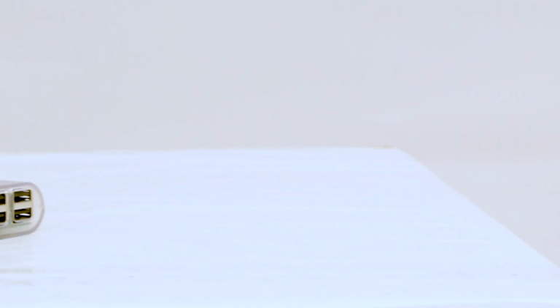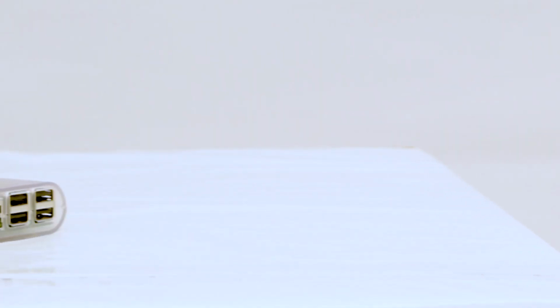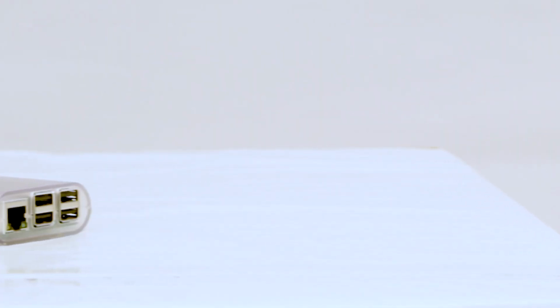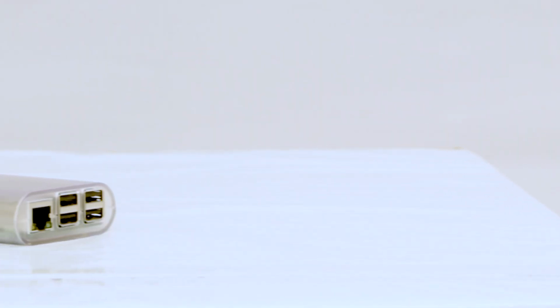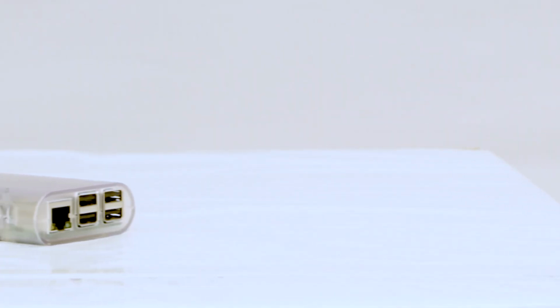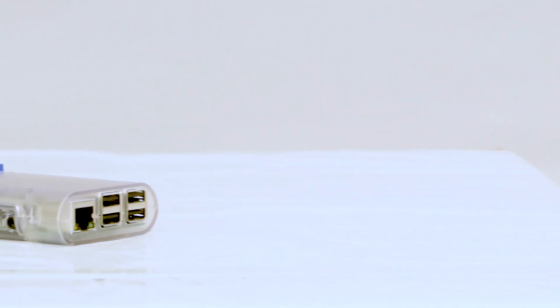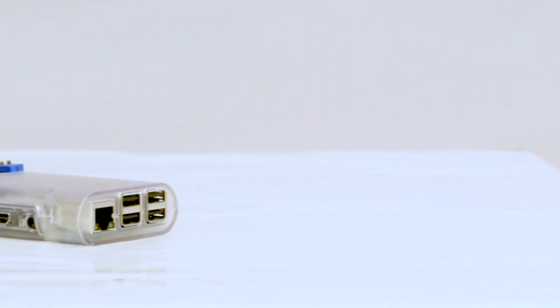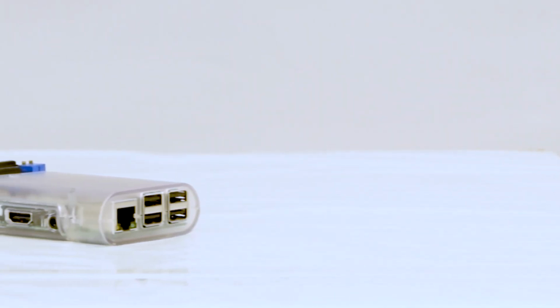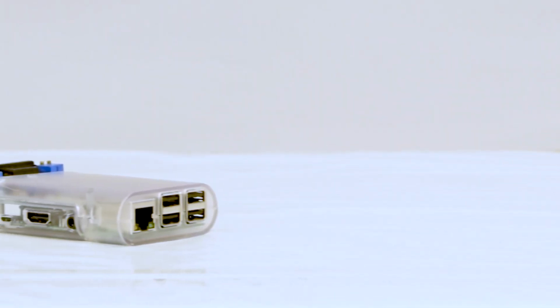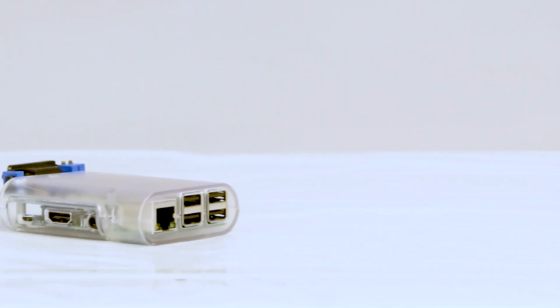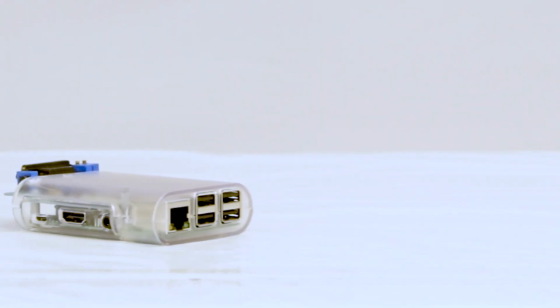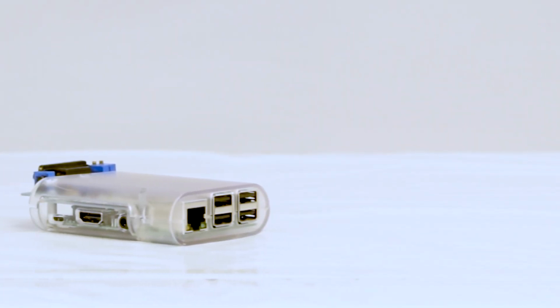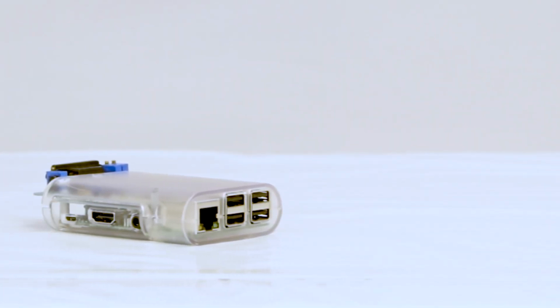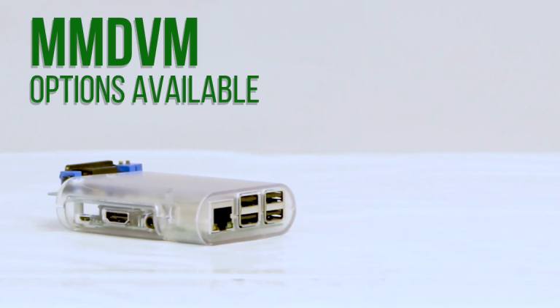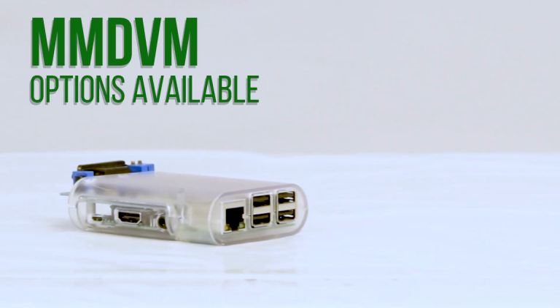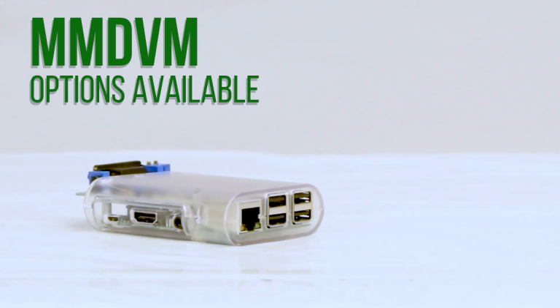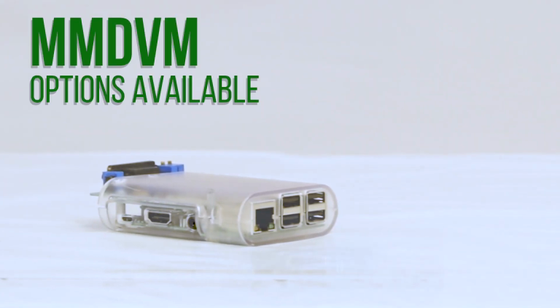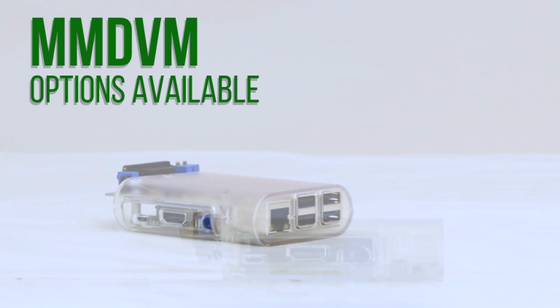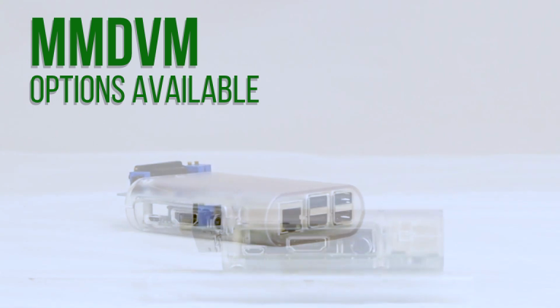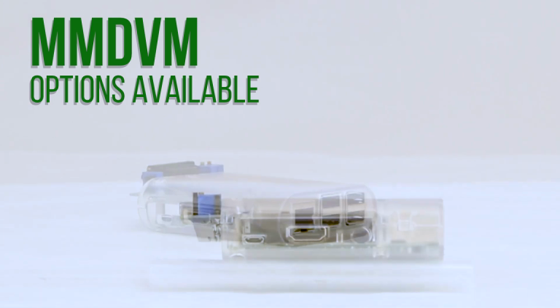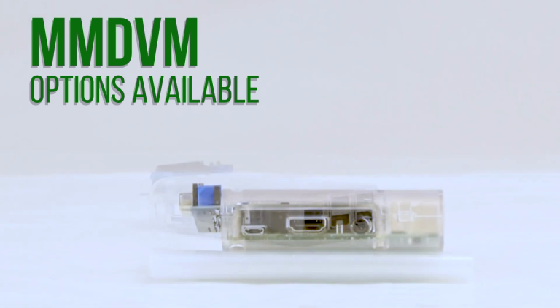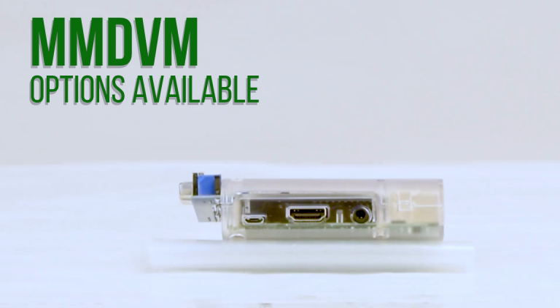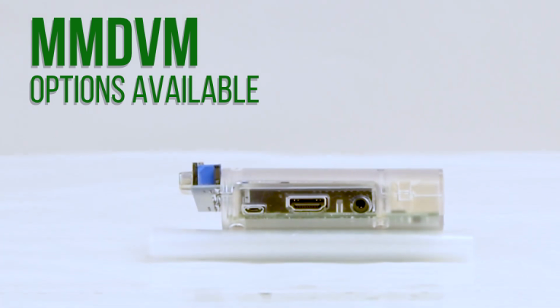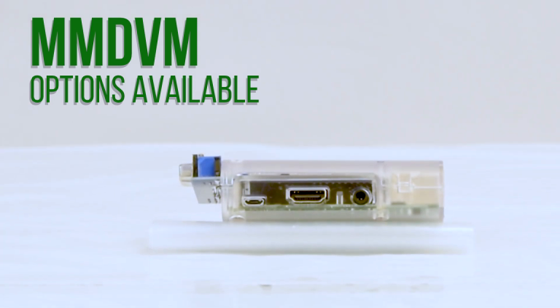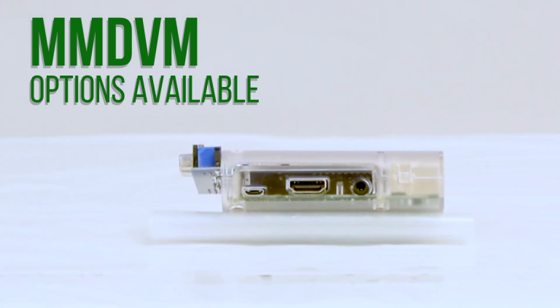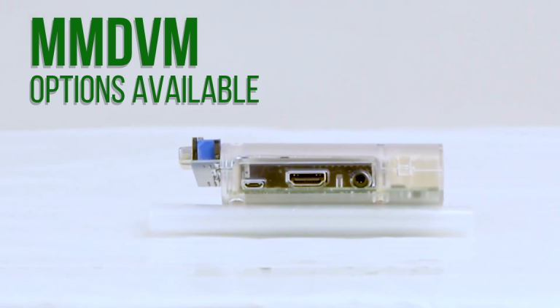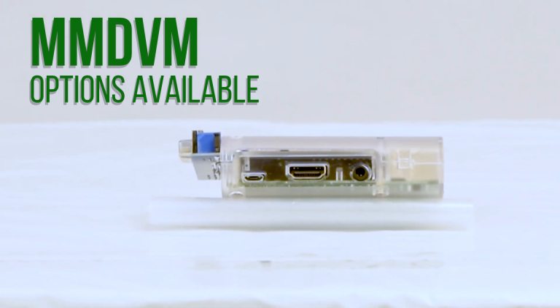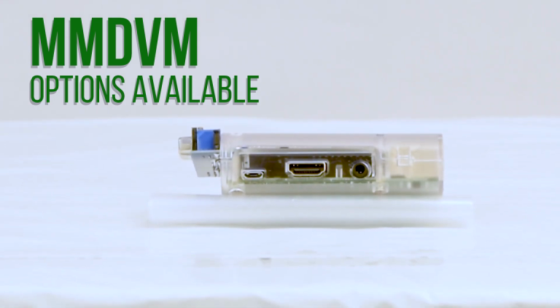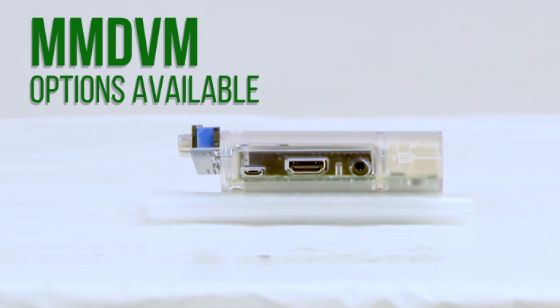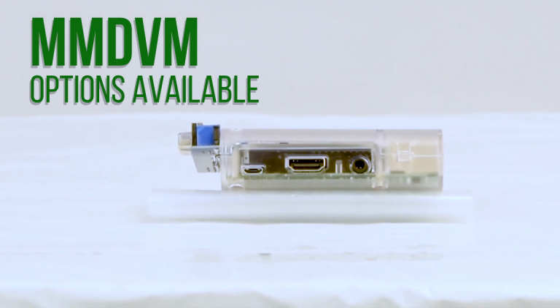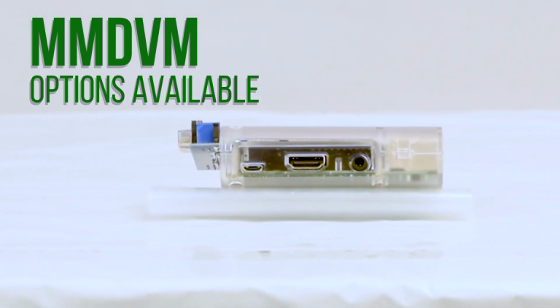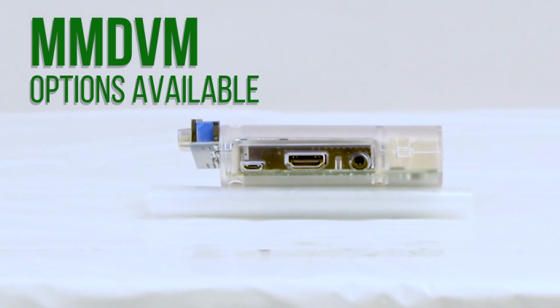This repeater is completely digital ready. With our MMDVM board, you can configure it for your favorite digital mode.